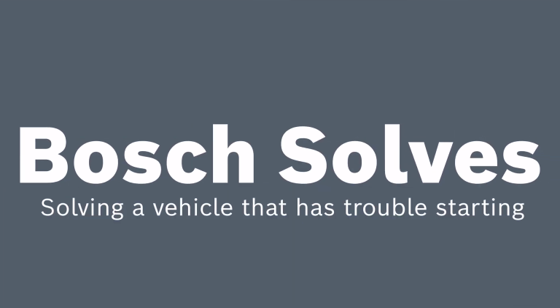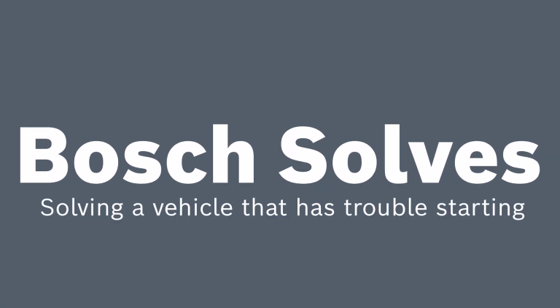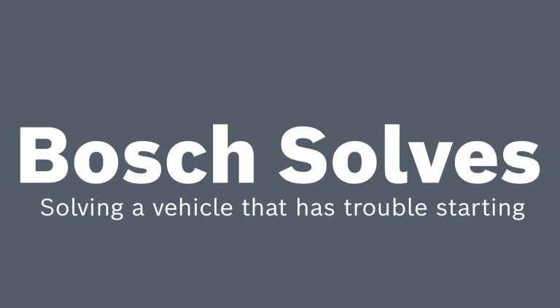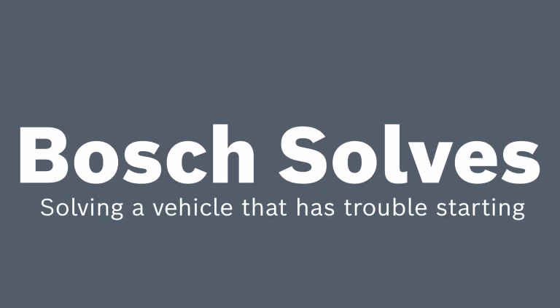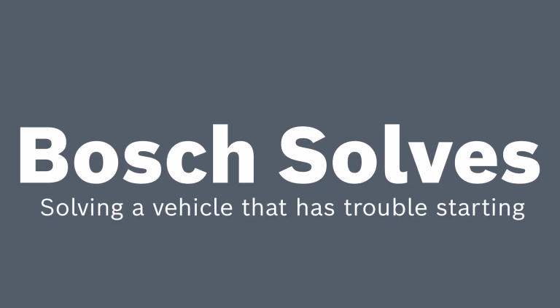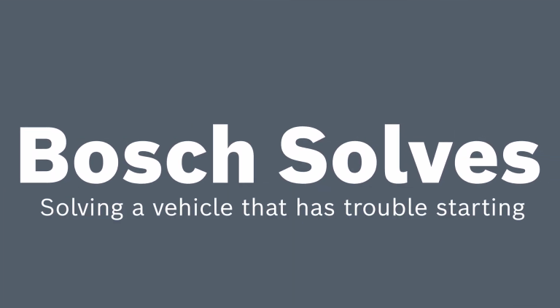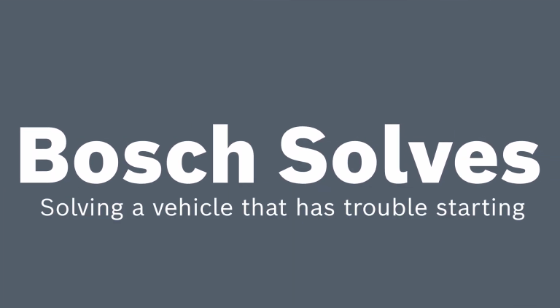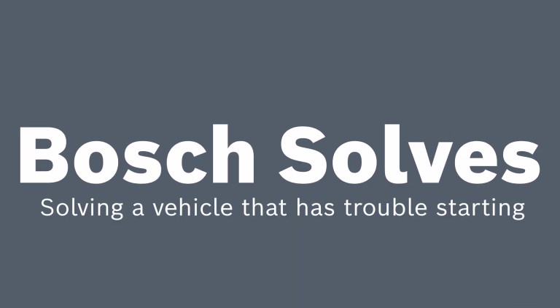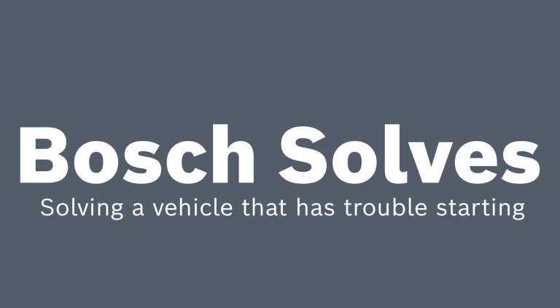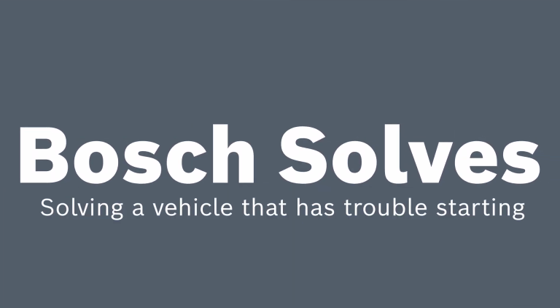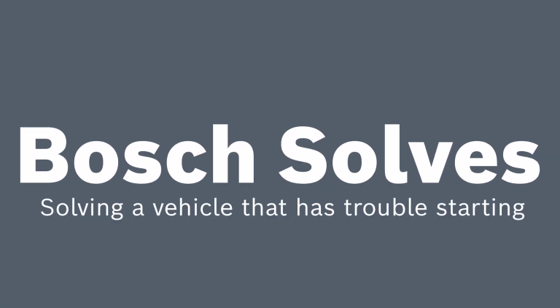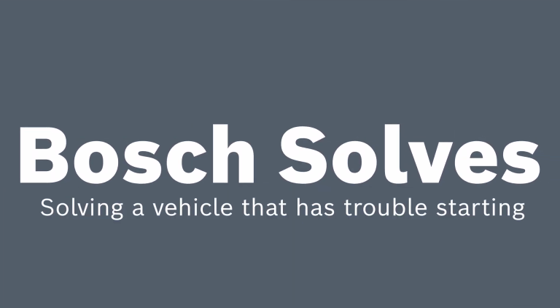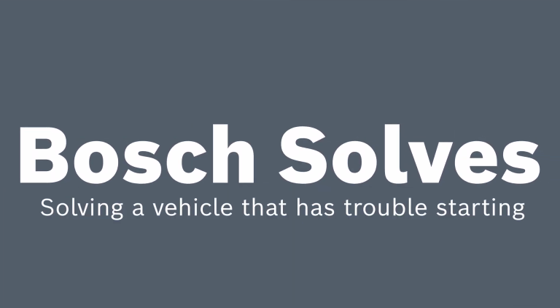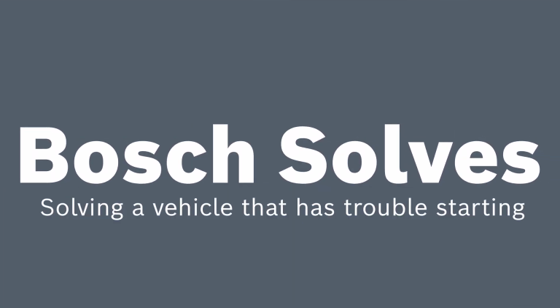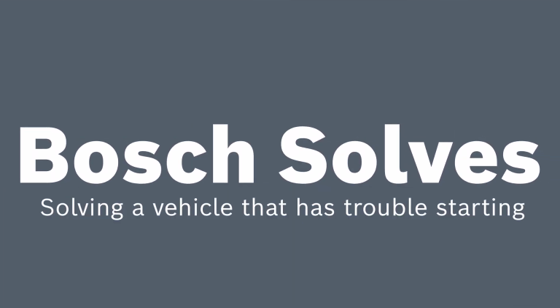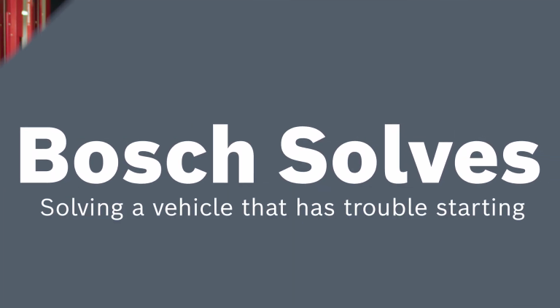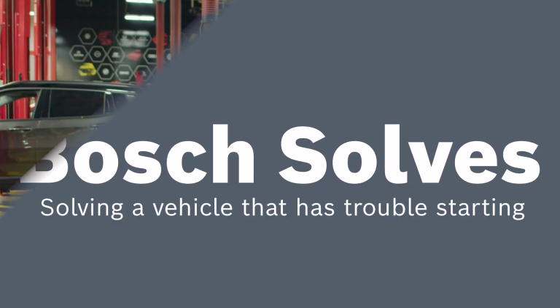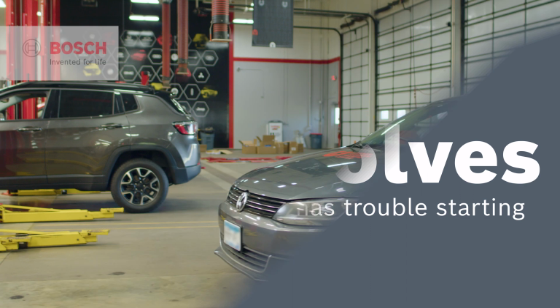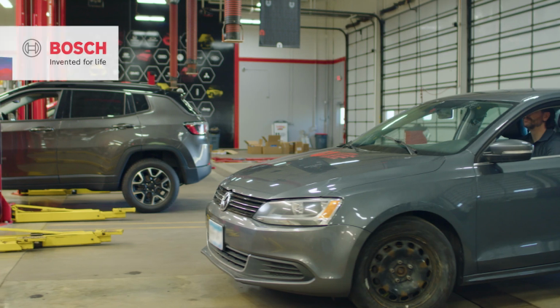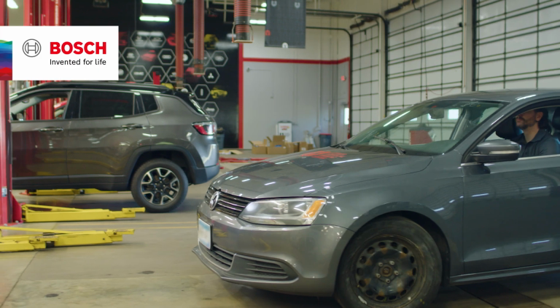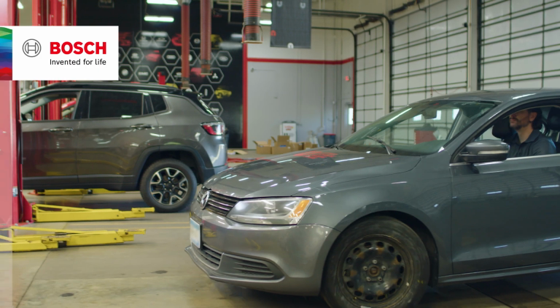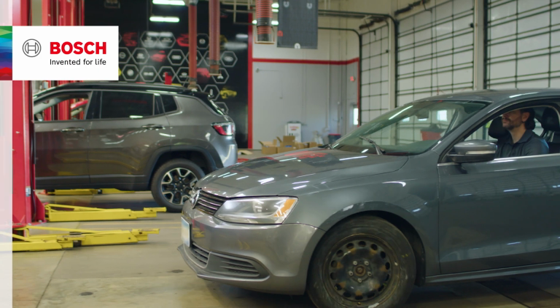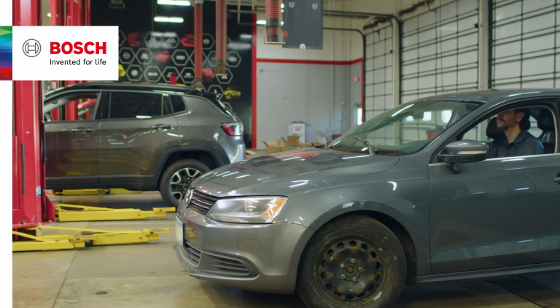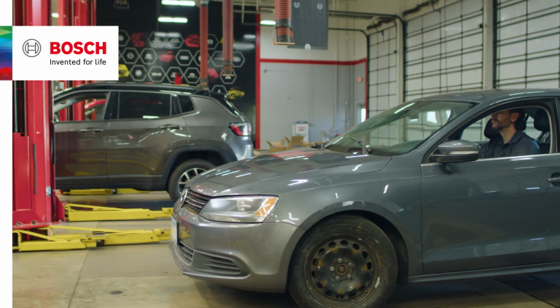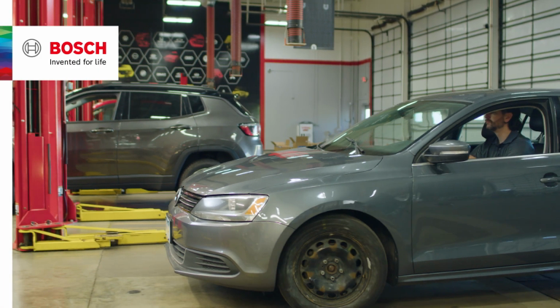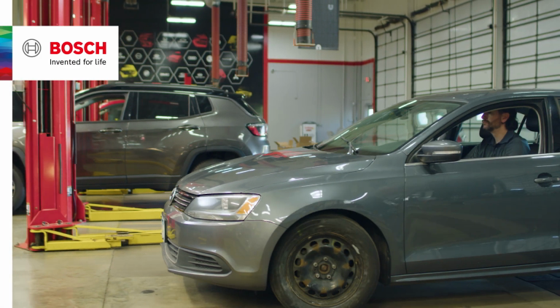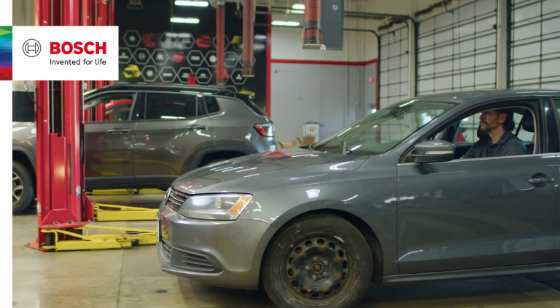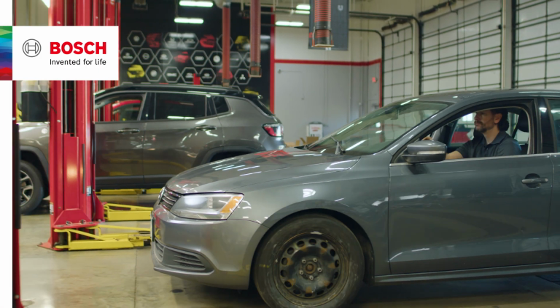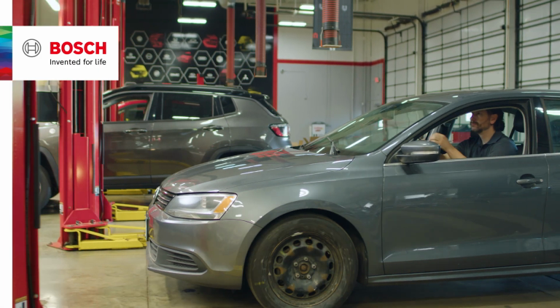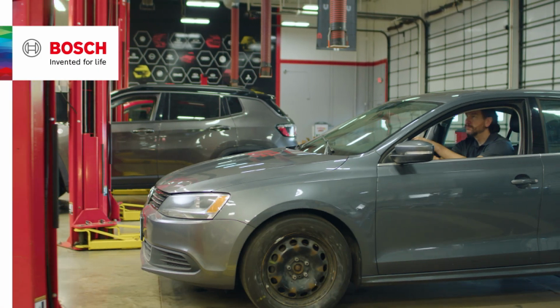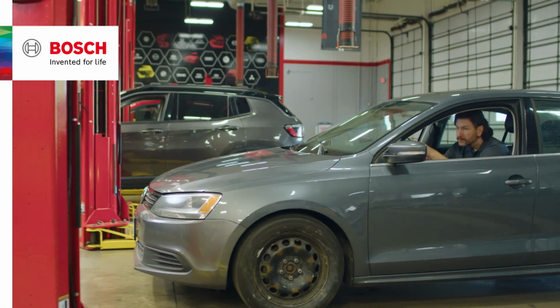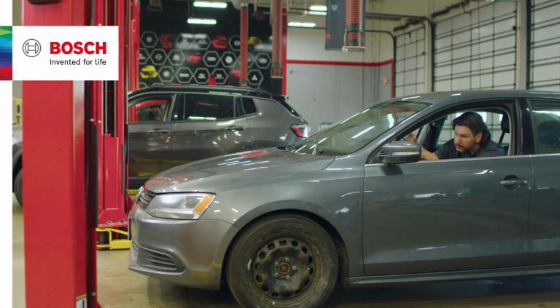Welcome to another edition of Bosch Solves. Today we have a vehicle that's been having some trouble starting.